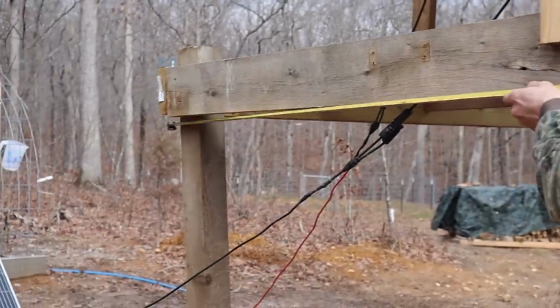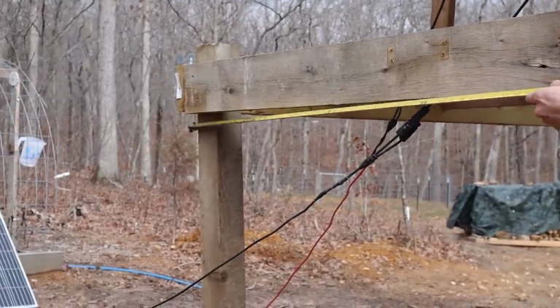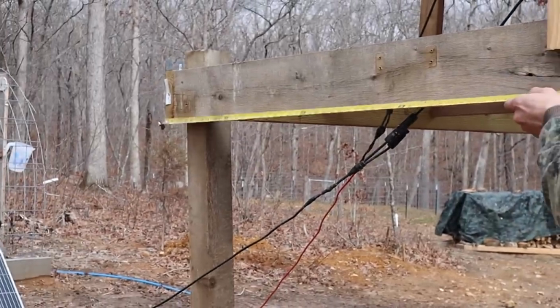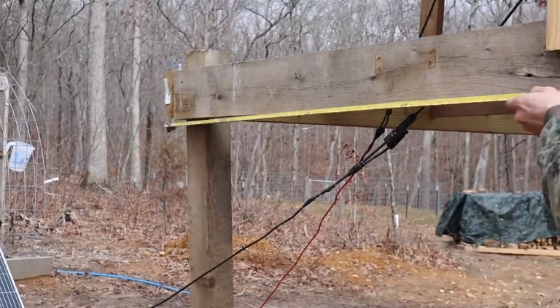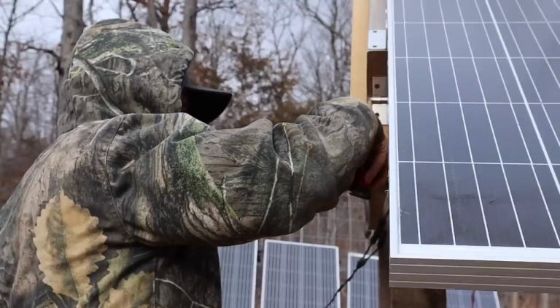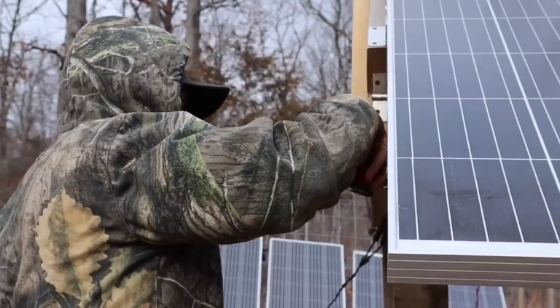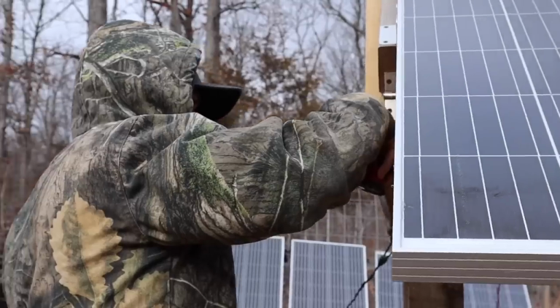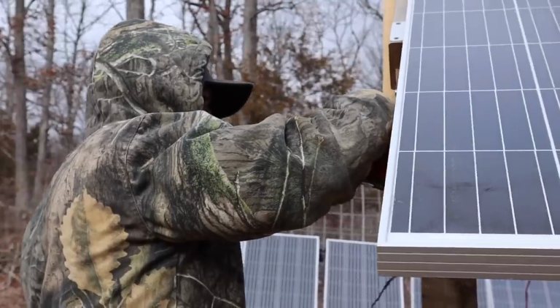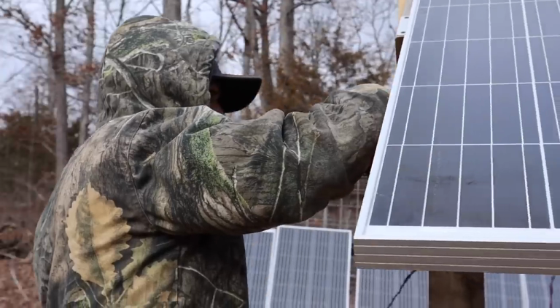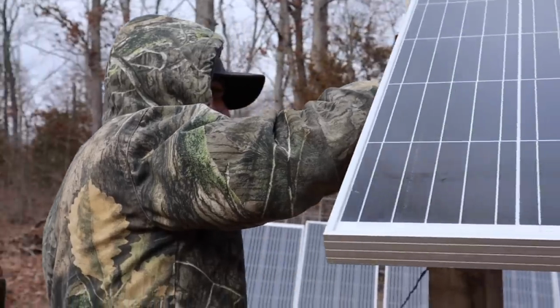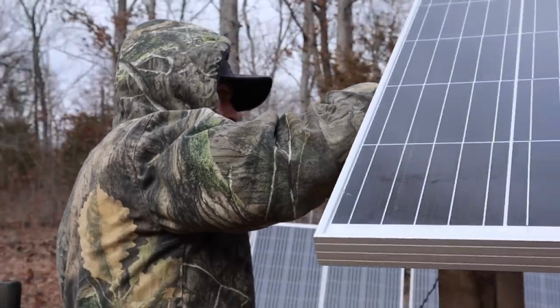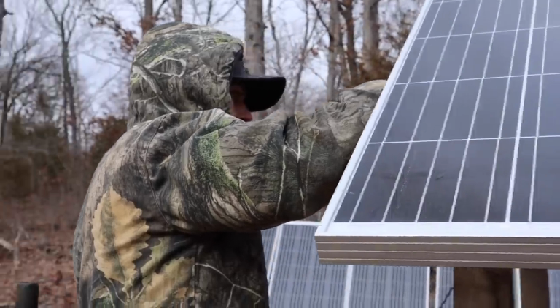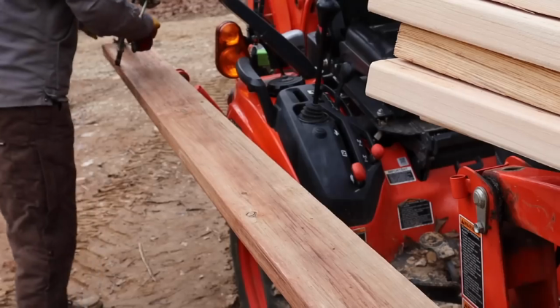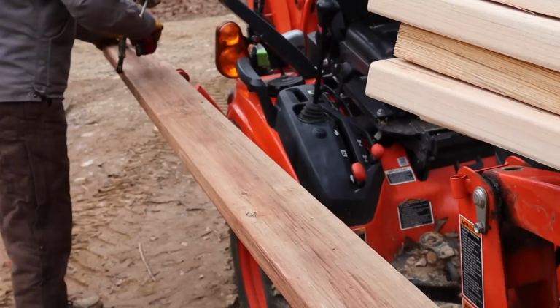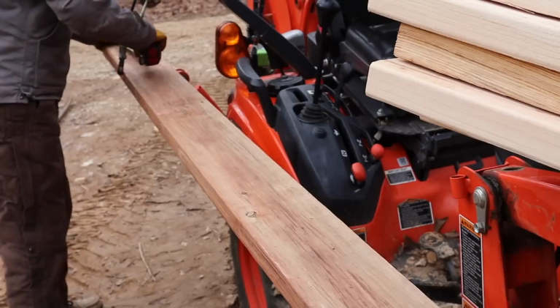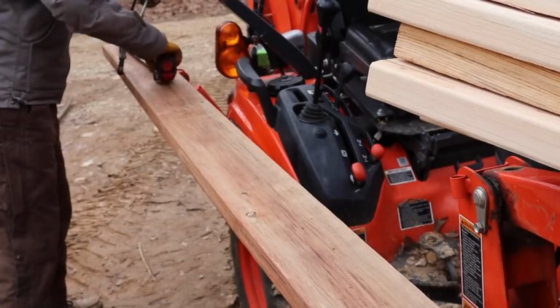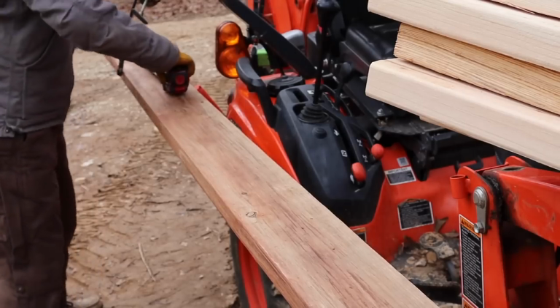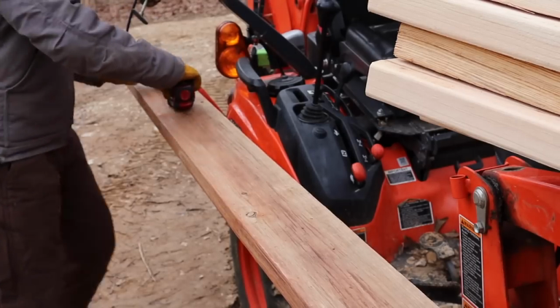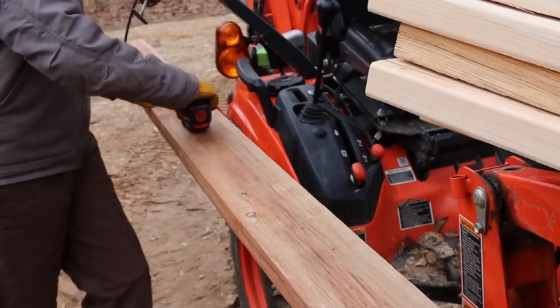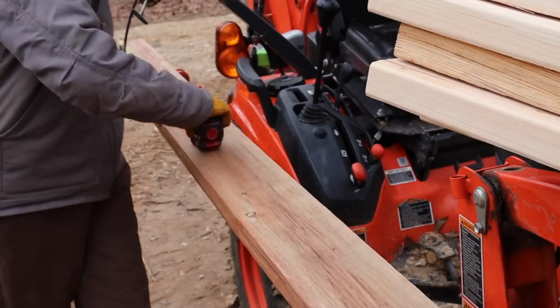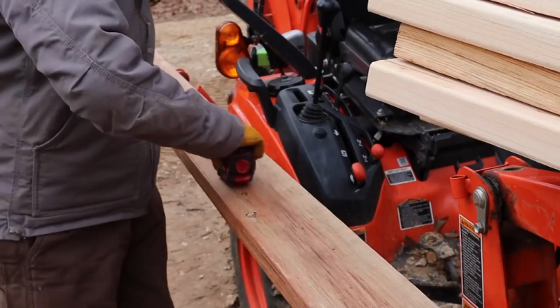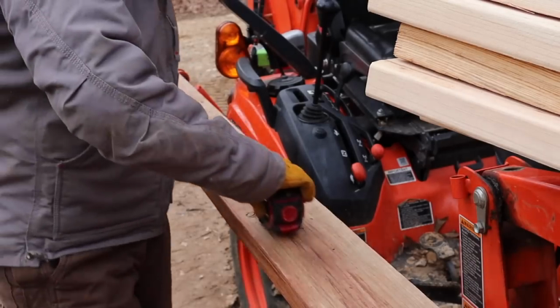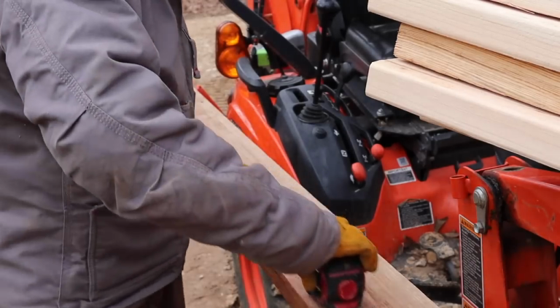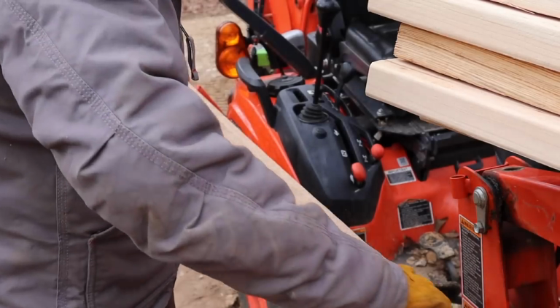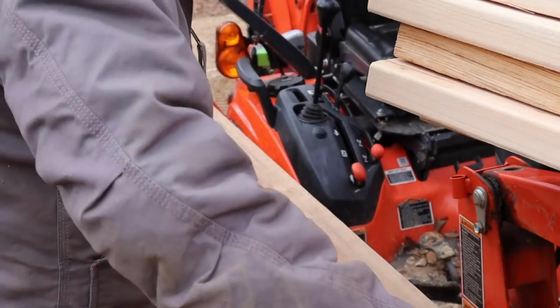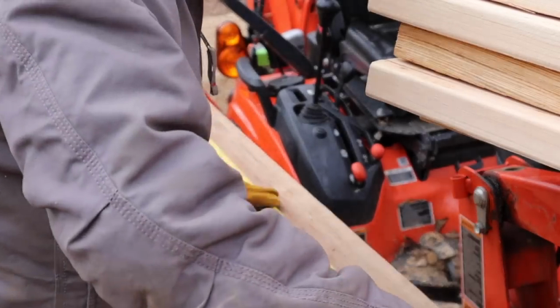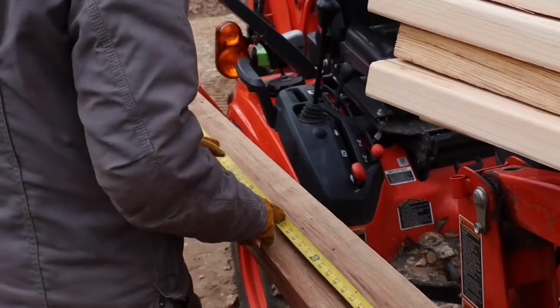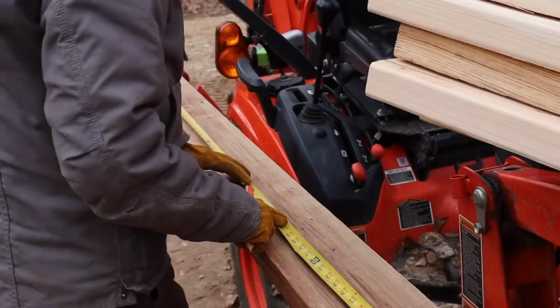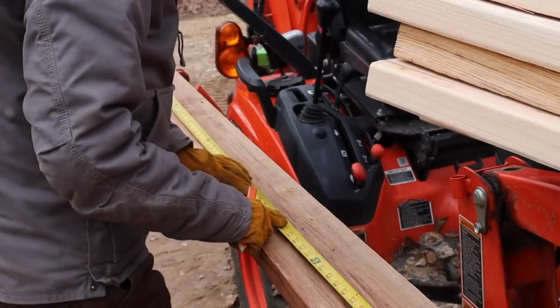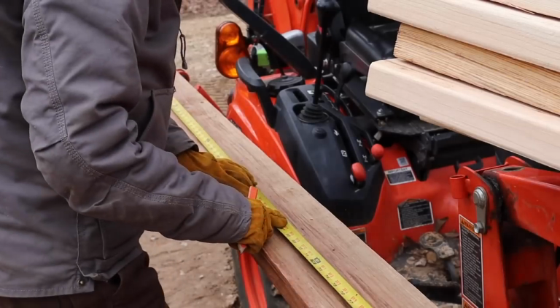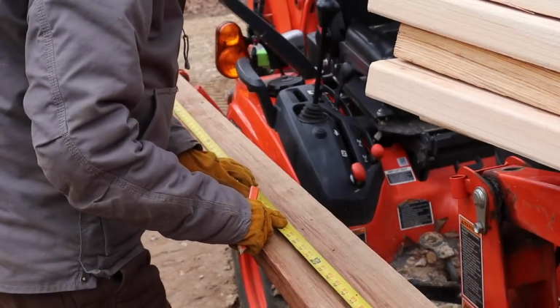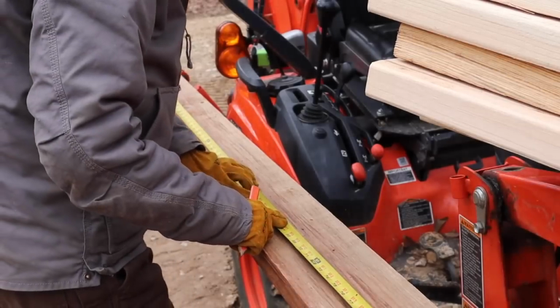While Cody's getting situated figuring out exactly how he wants to work on the panel framing, I'm going to start working on the basic frame for the mount.